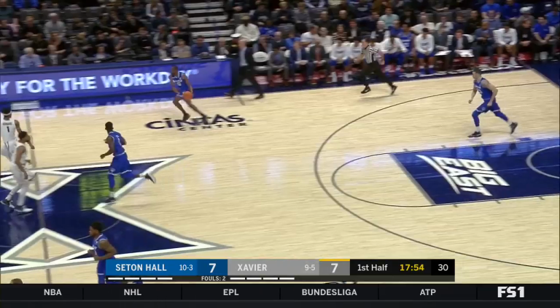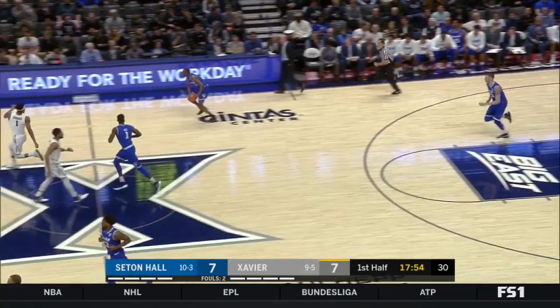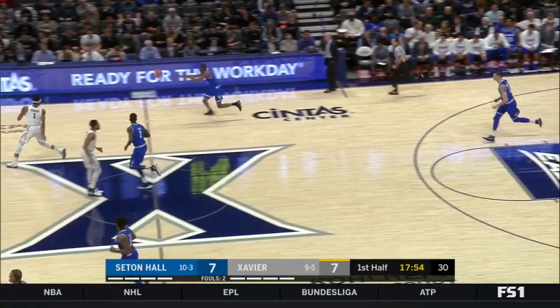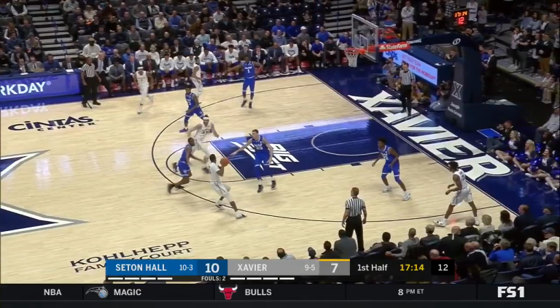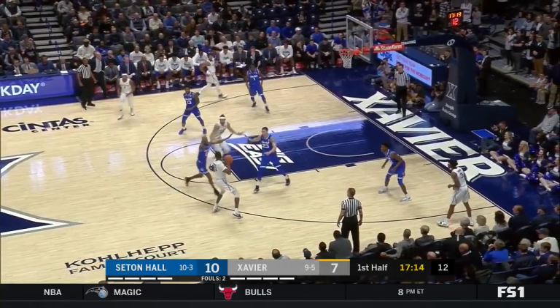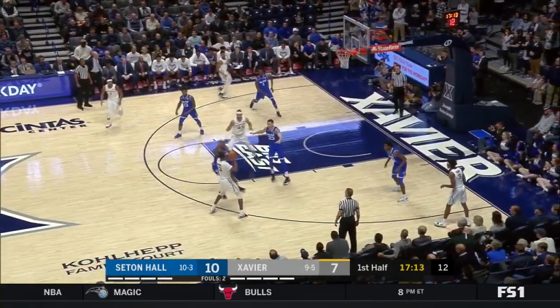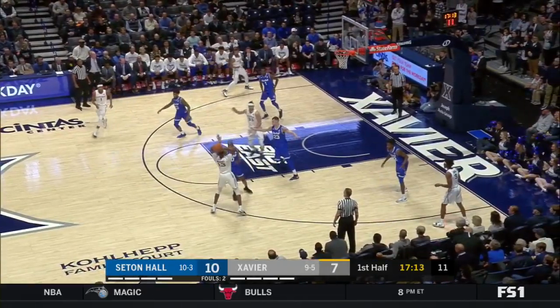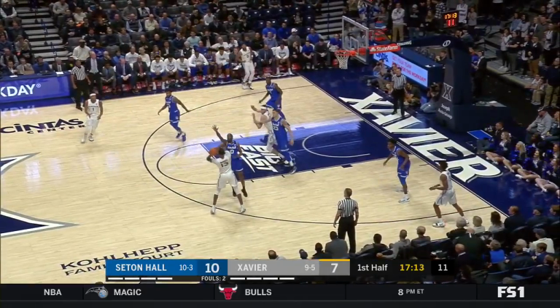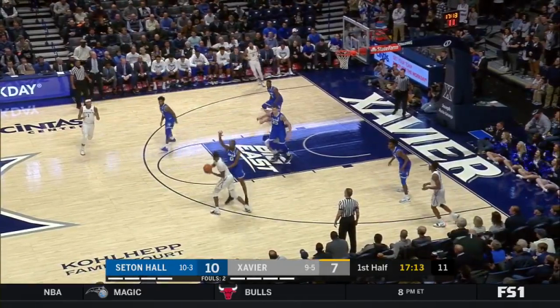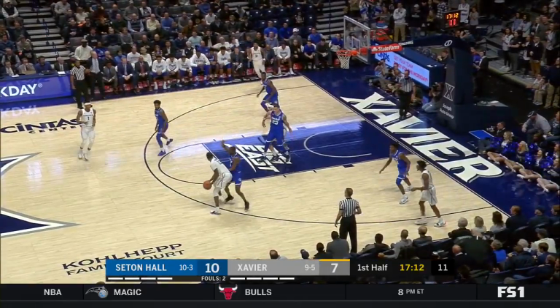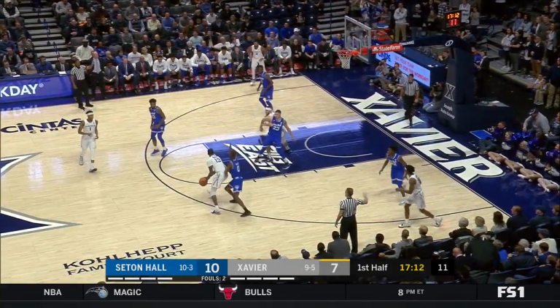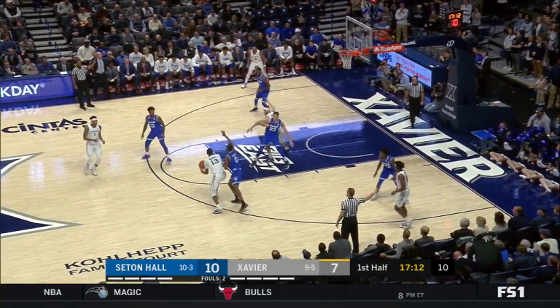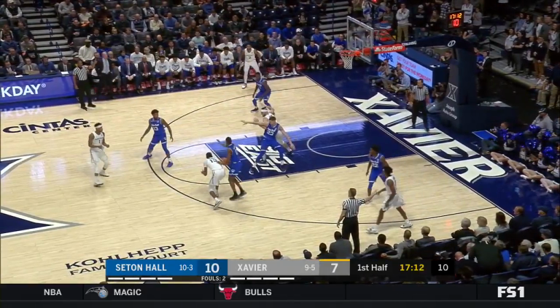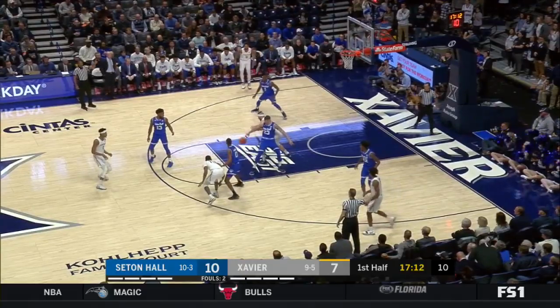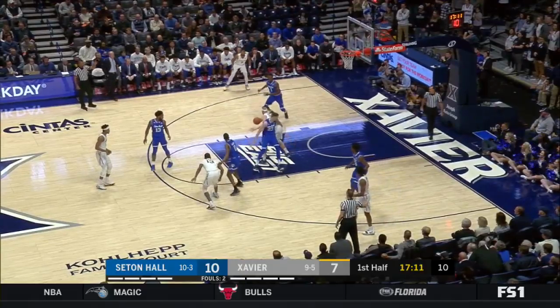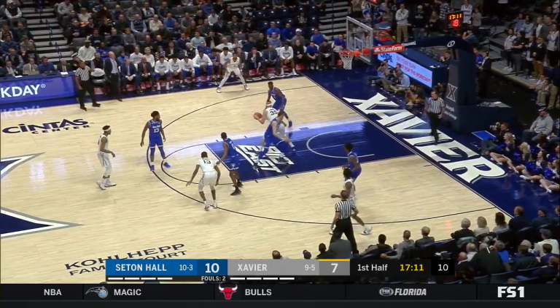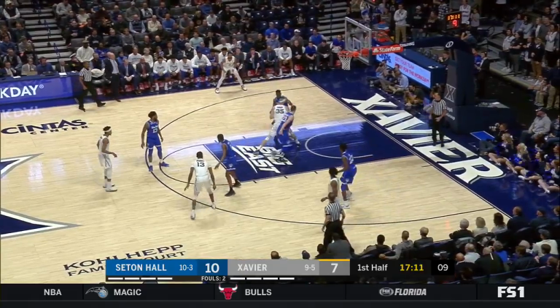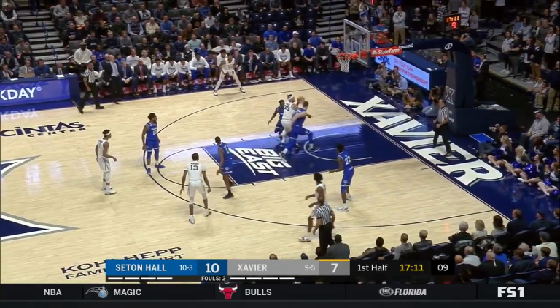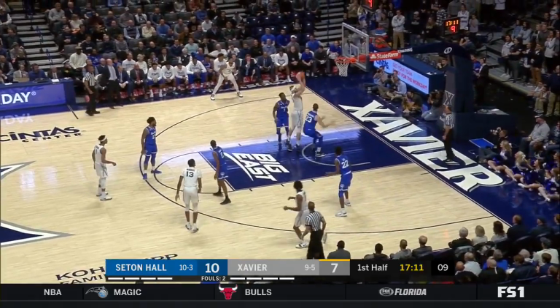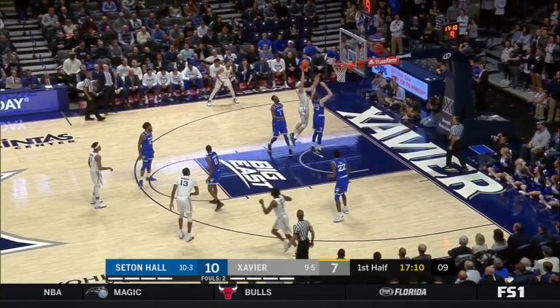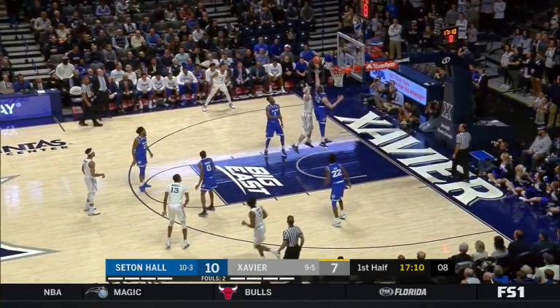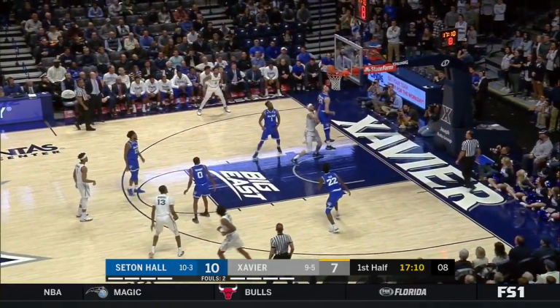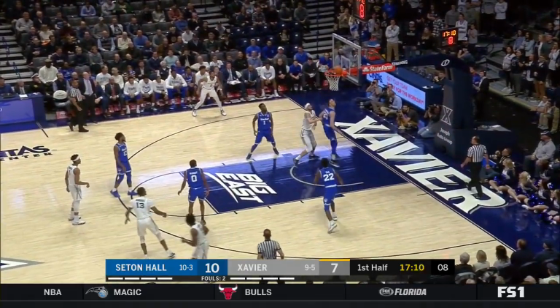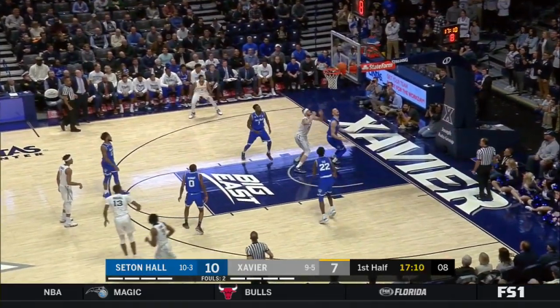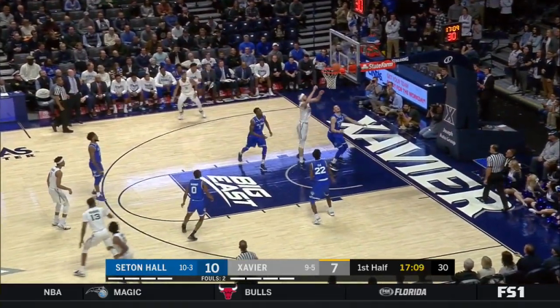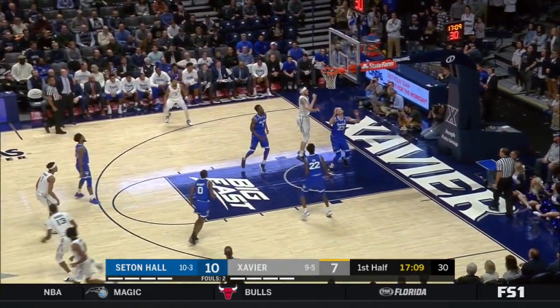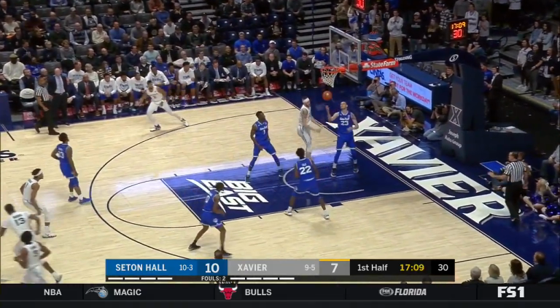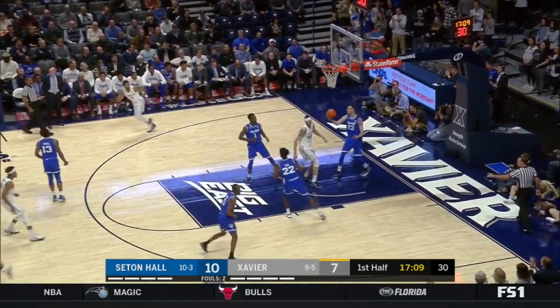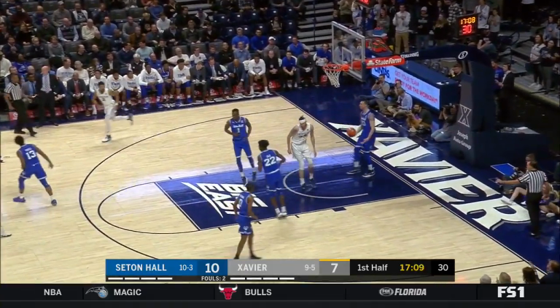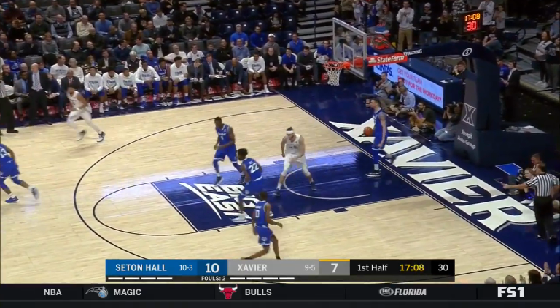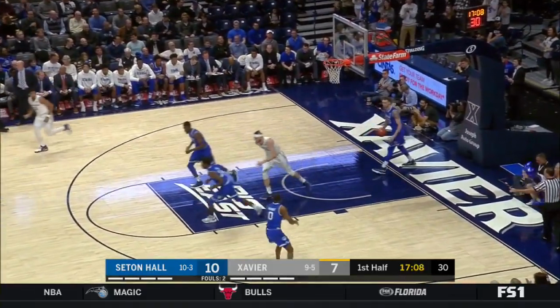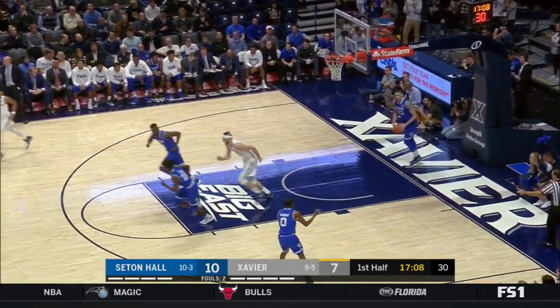And that's good — to force your opponent to take it out of bounds in order to get set up. What a pass right there by Najee Marshall.